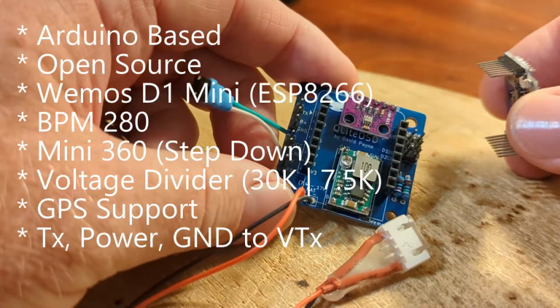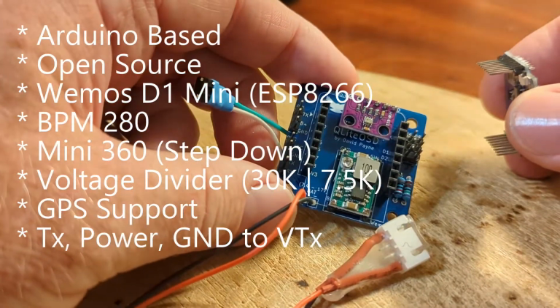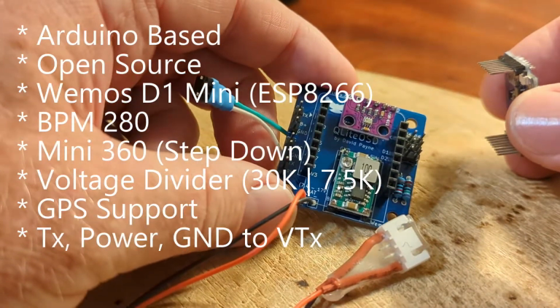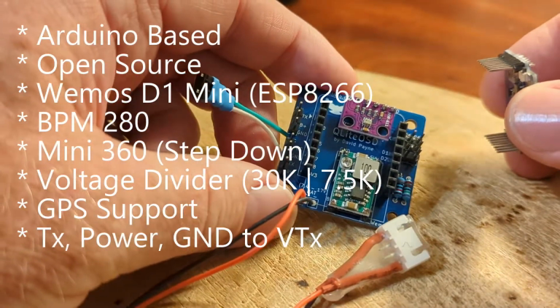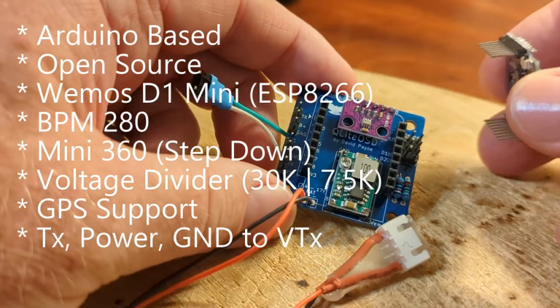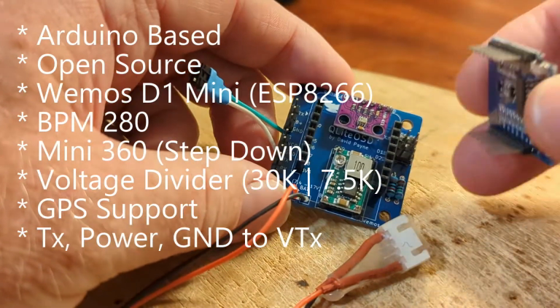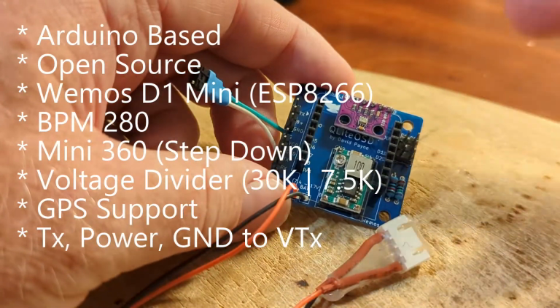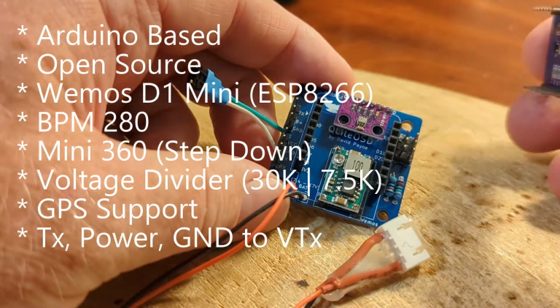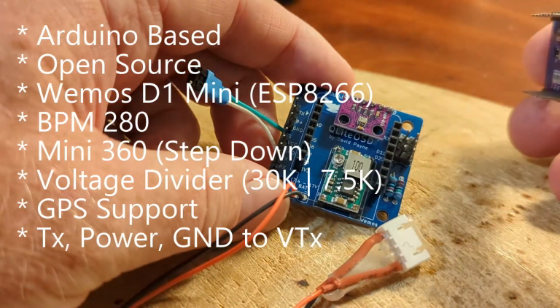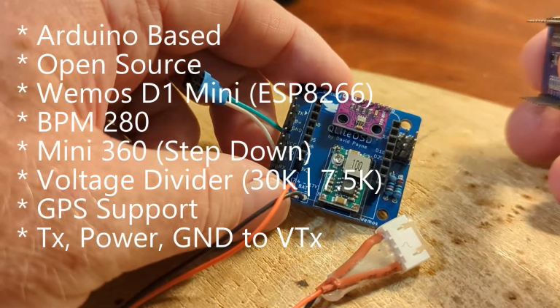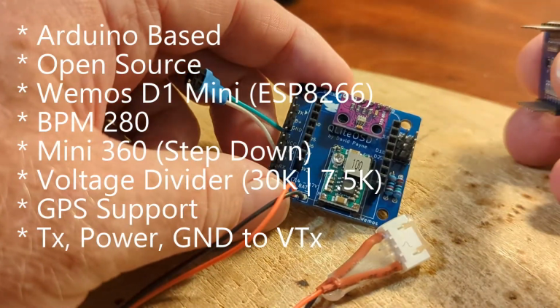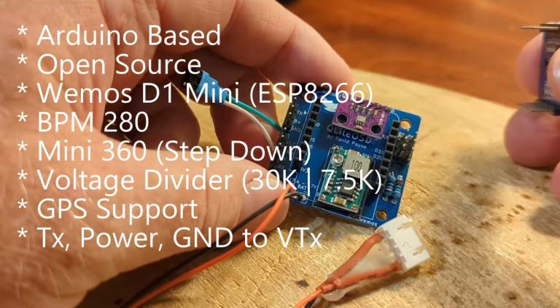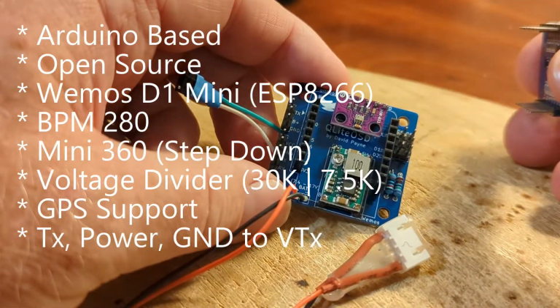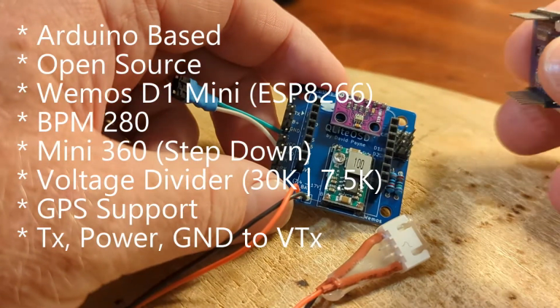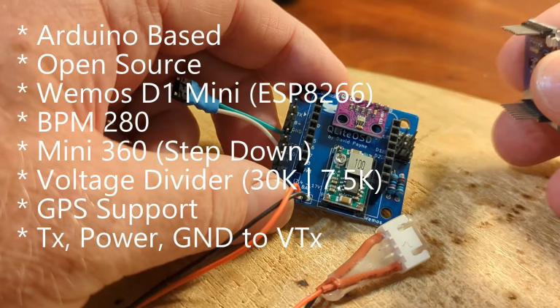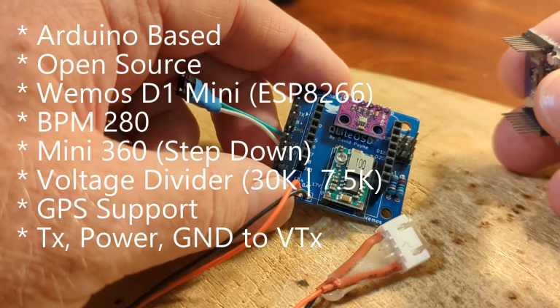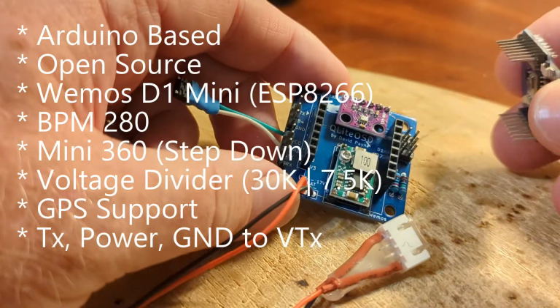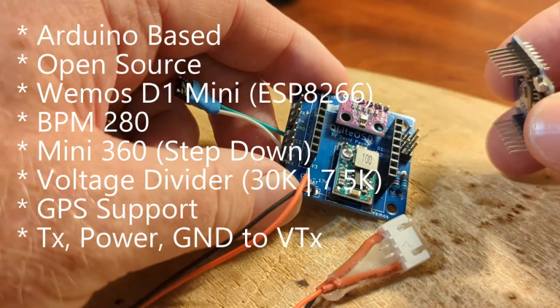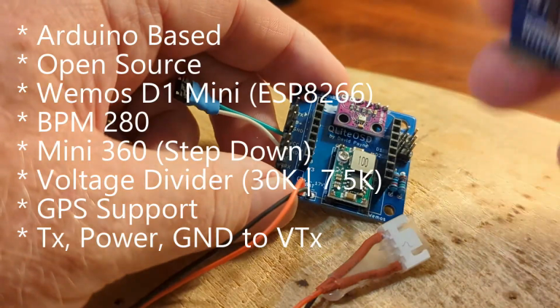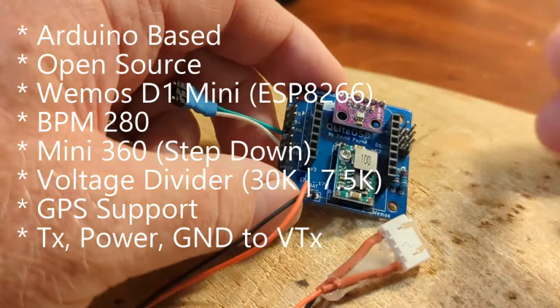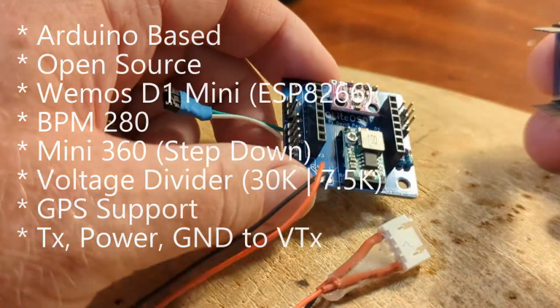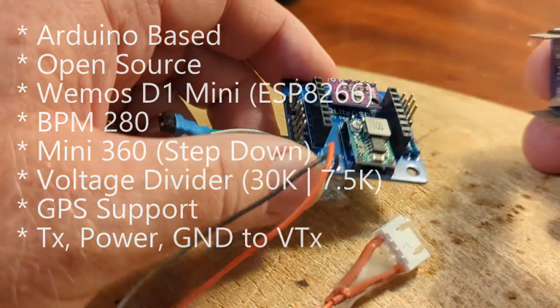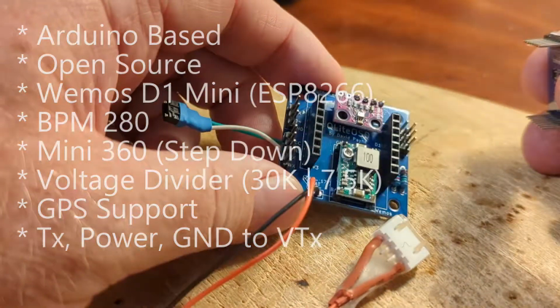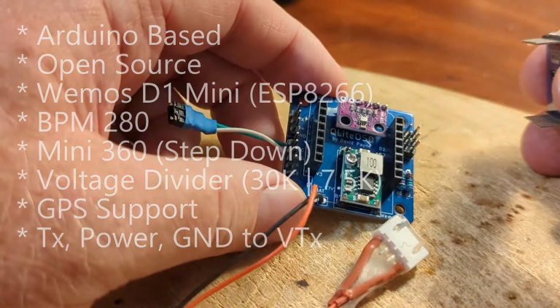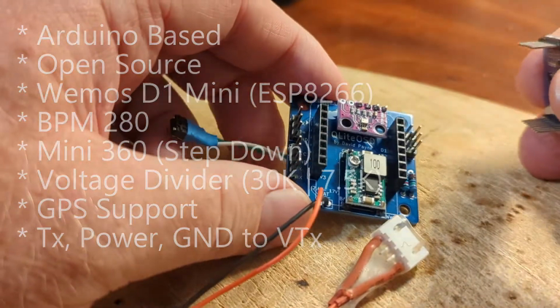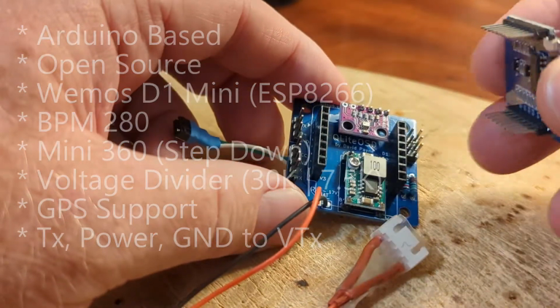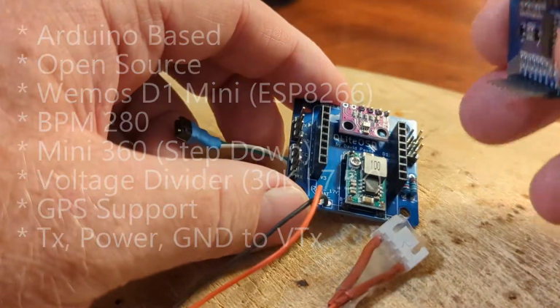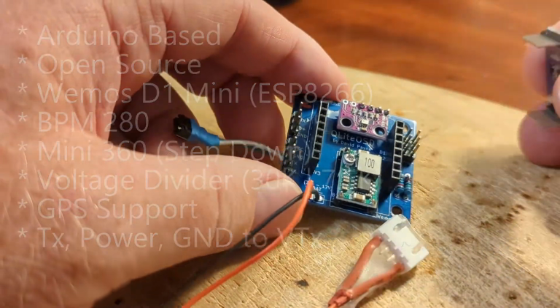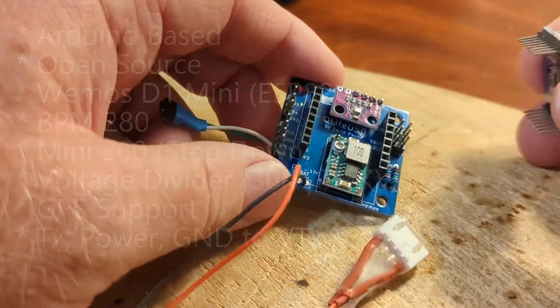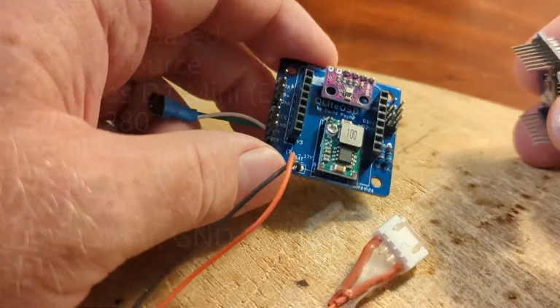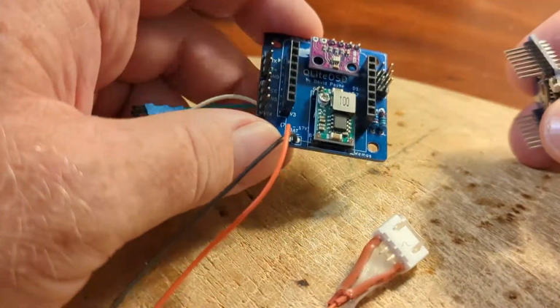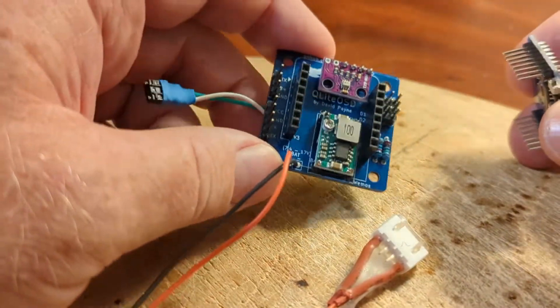And in a future video we'll go over how to compile the firmware yourself and make adjustments to it.